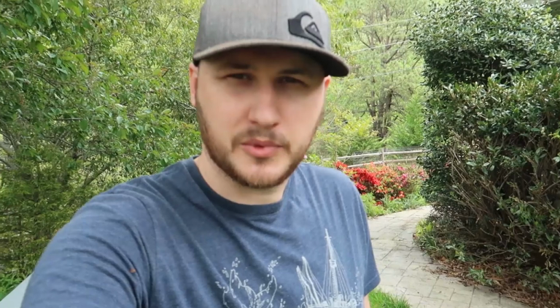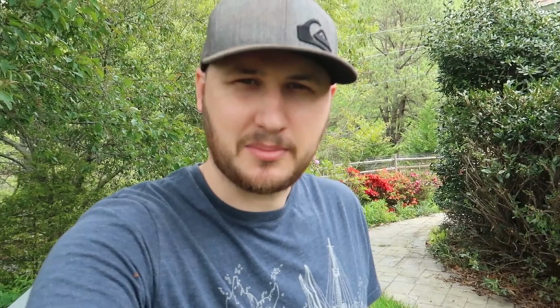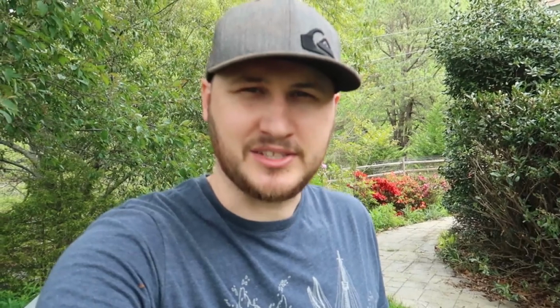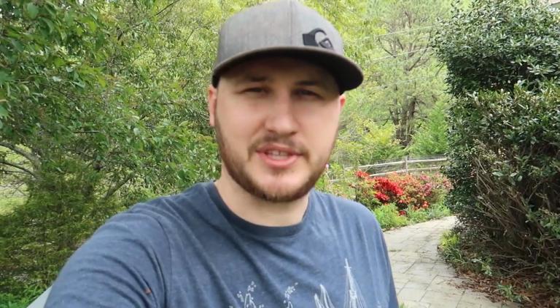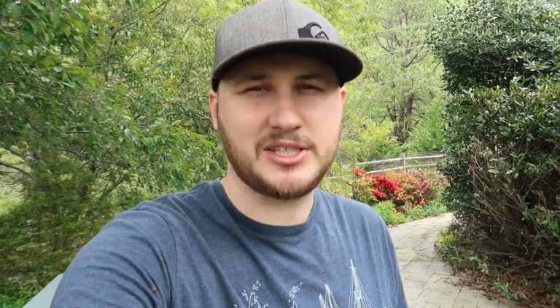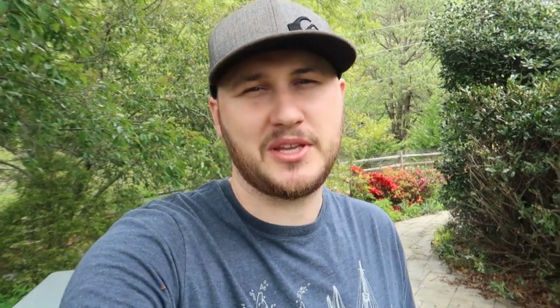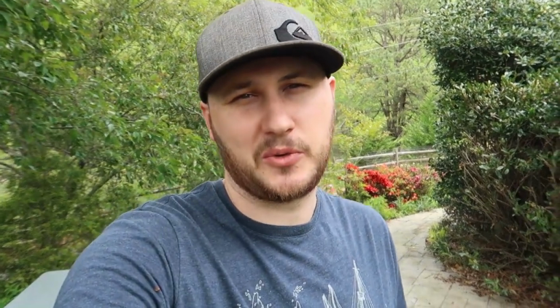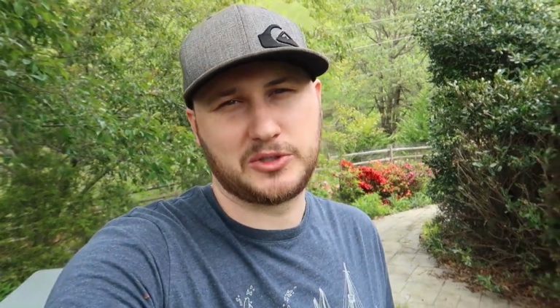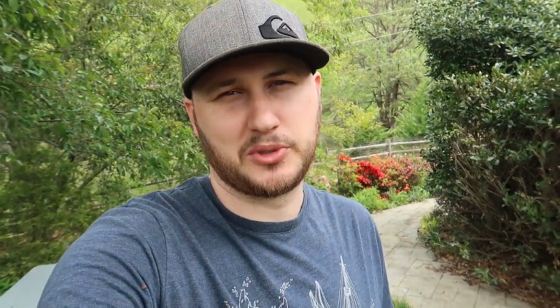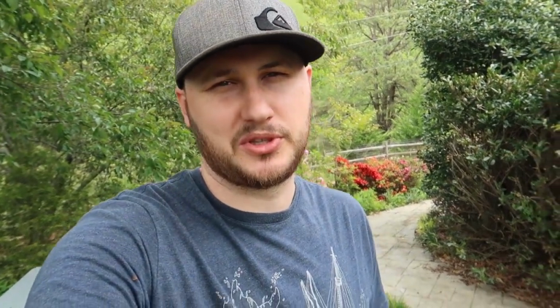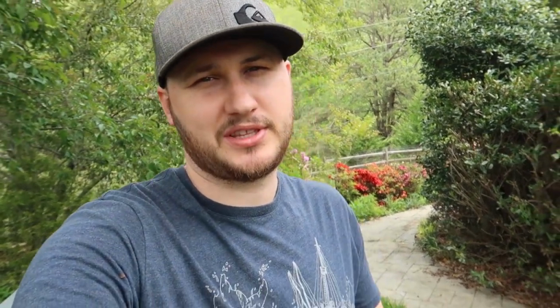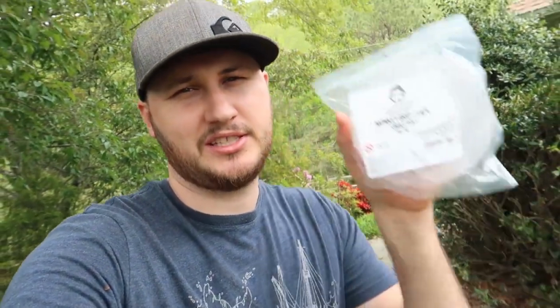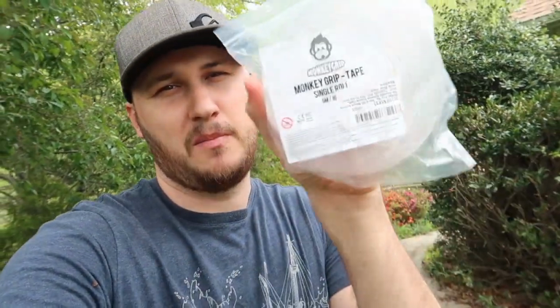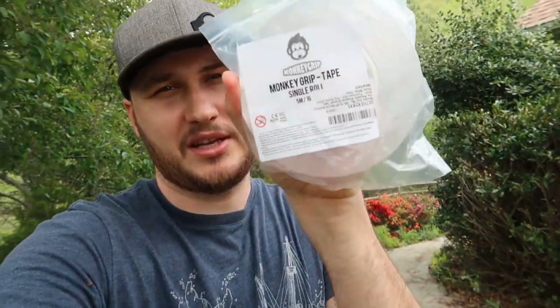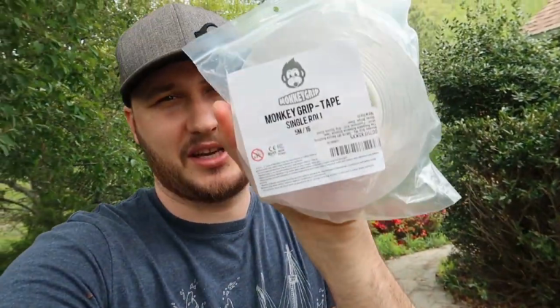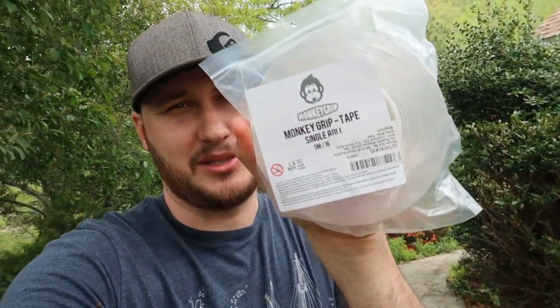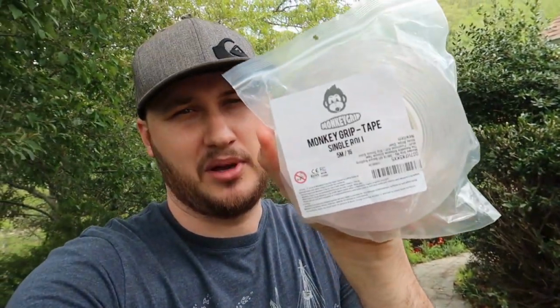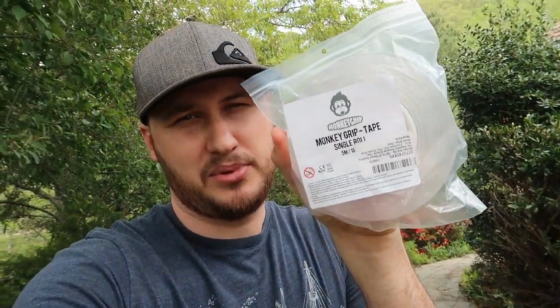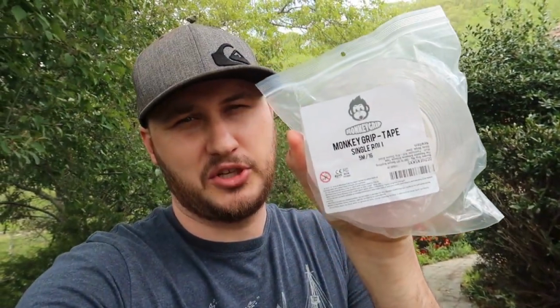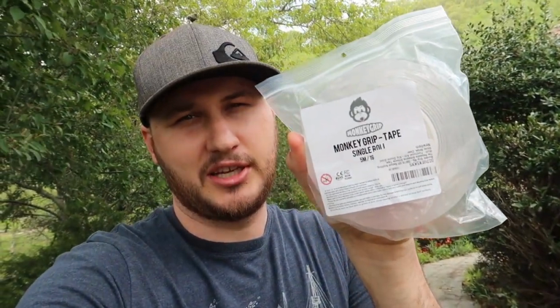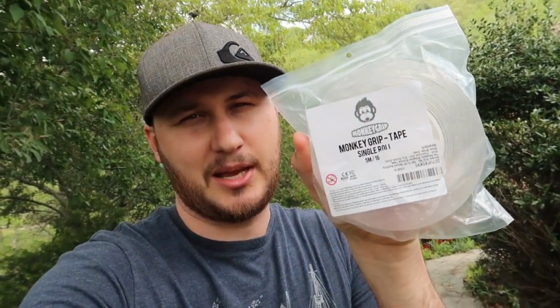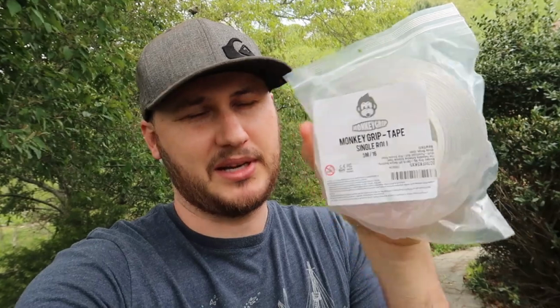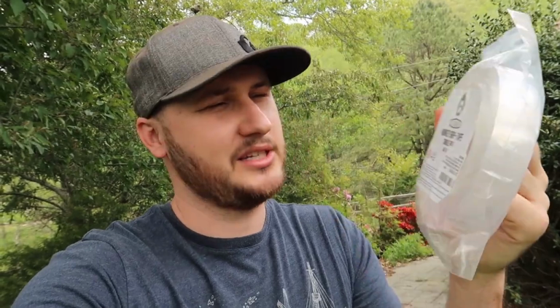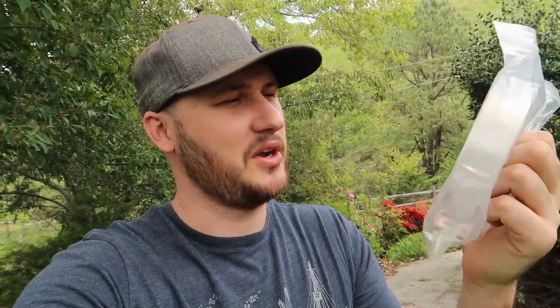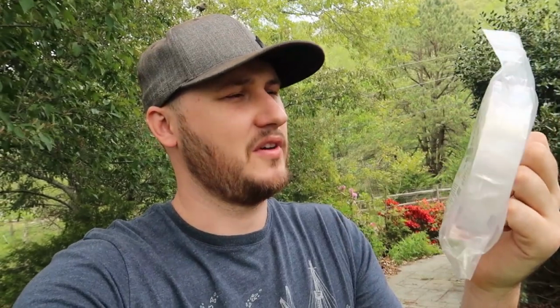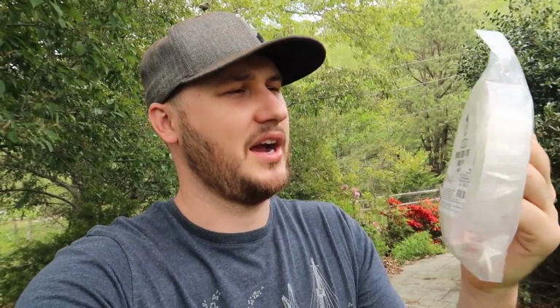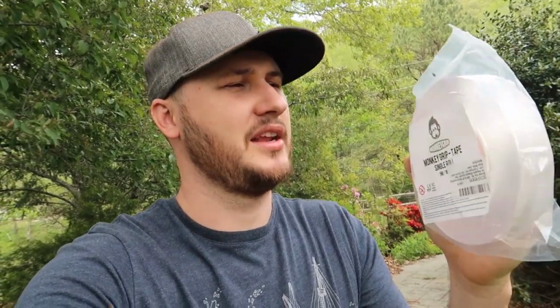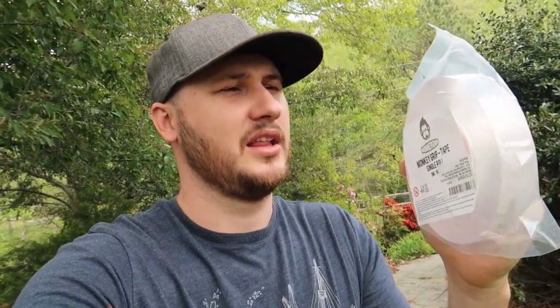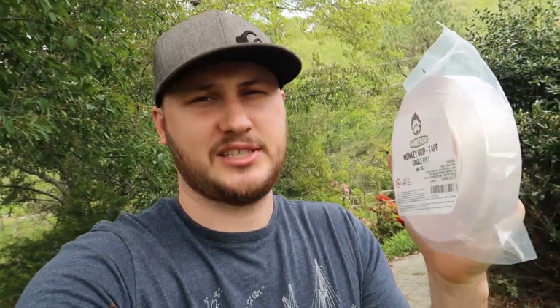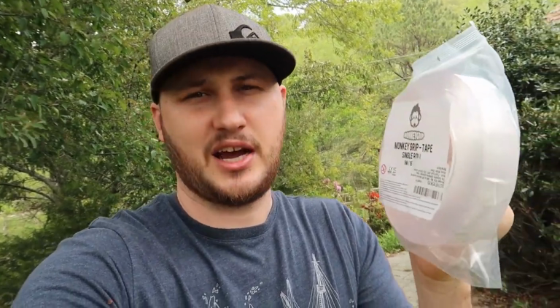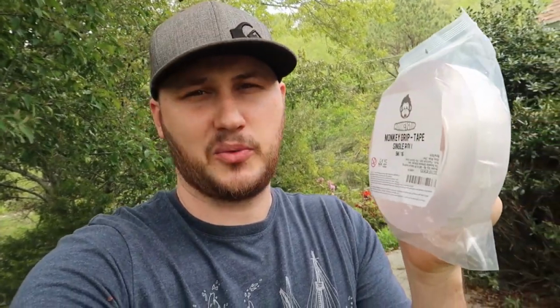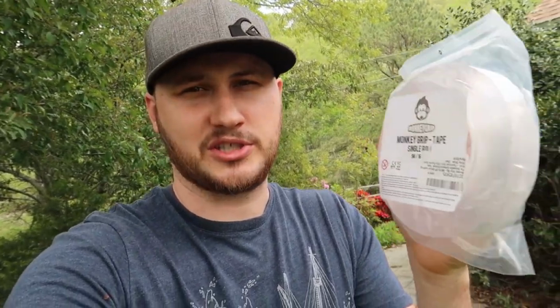What's up guys, for today's video we're going to put to the test monkey grip. Pretty neat tape right here, one of a kind — let's see how it works.